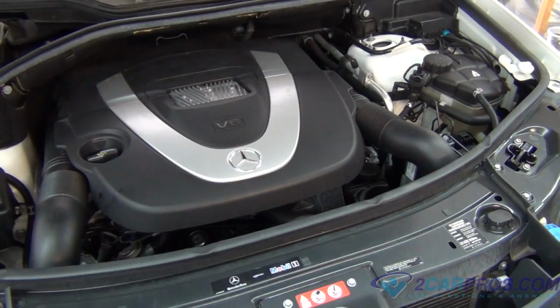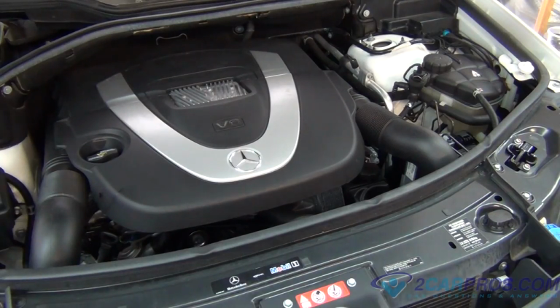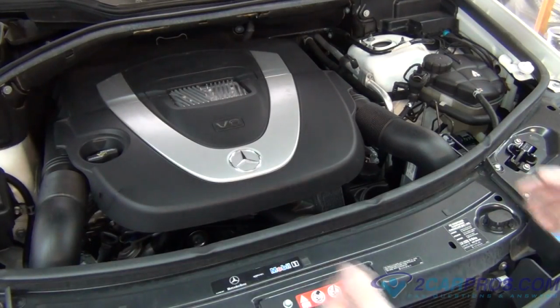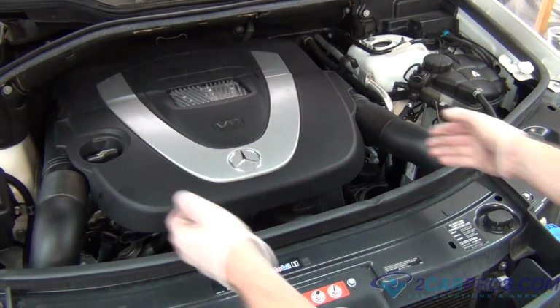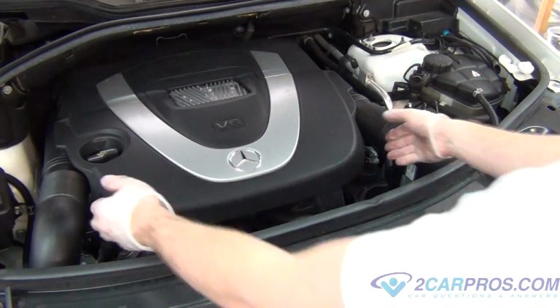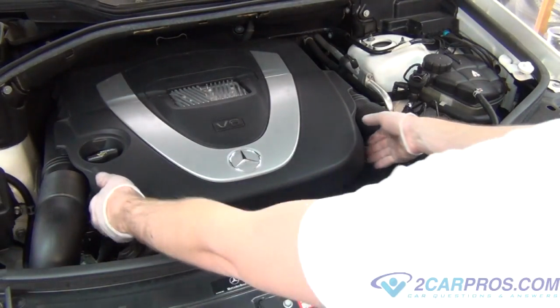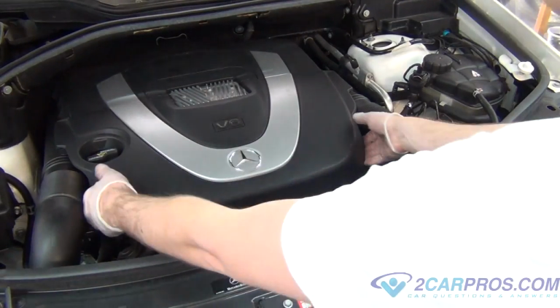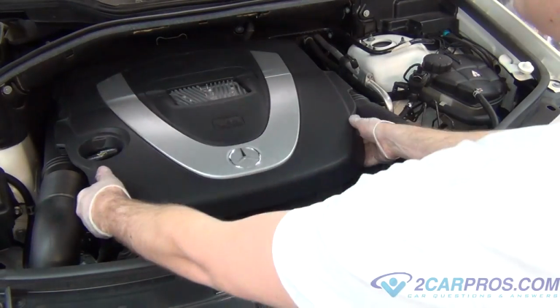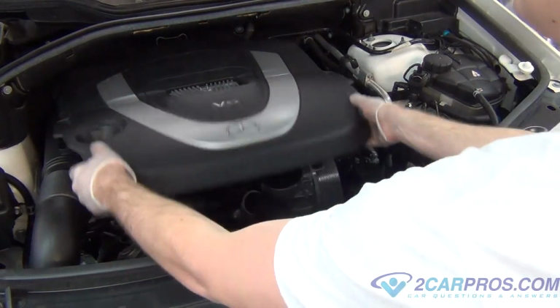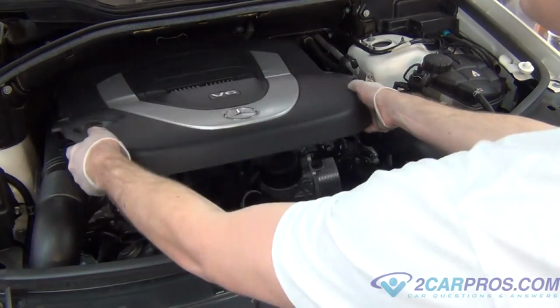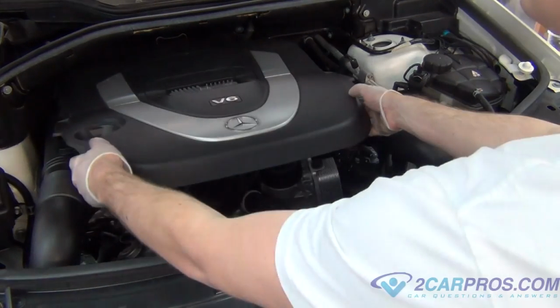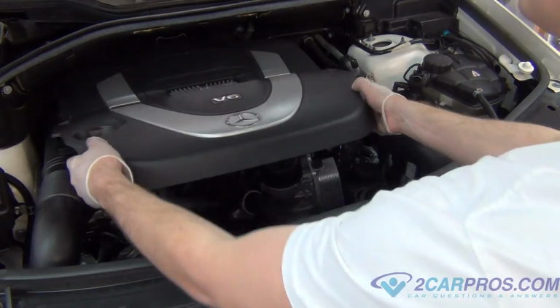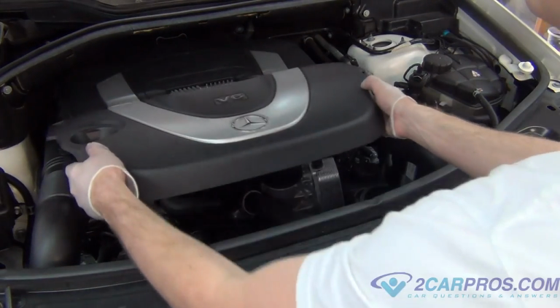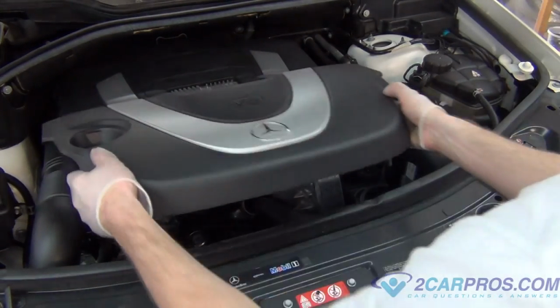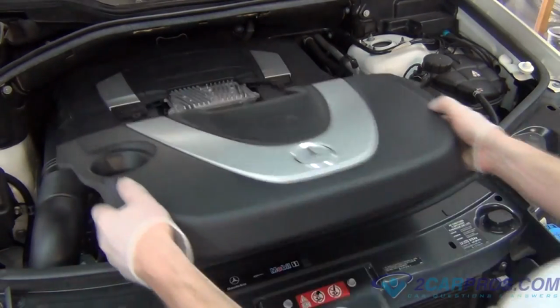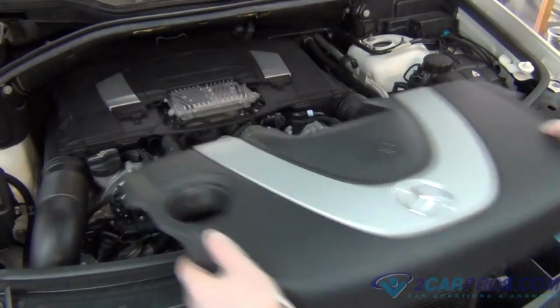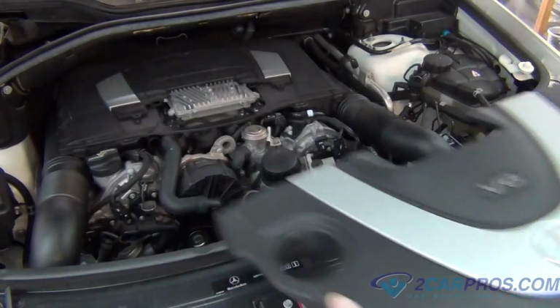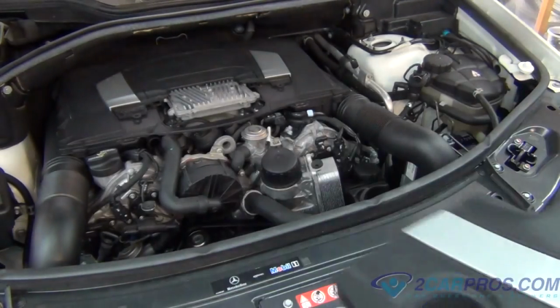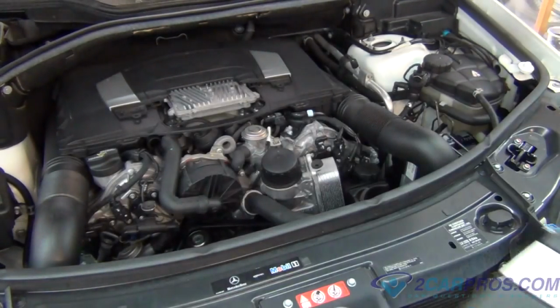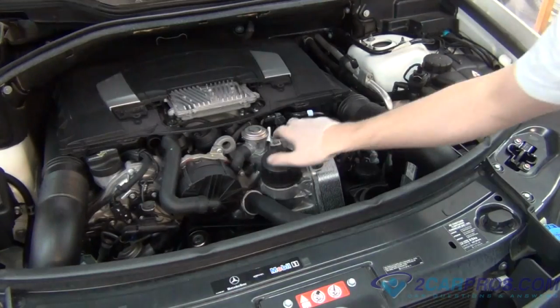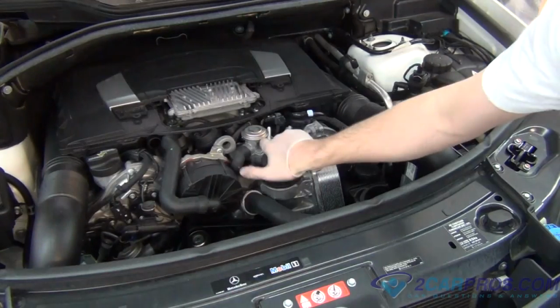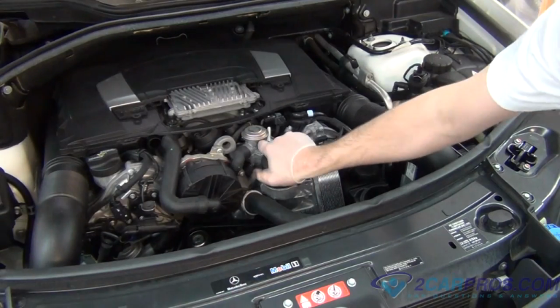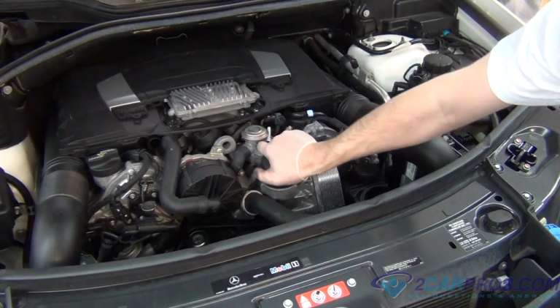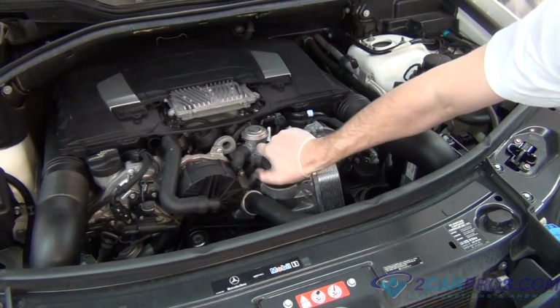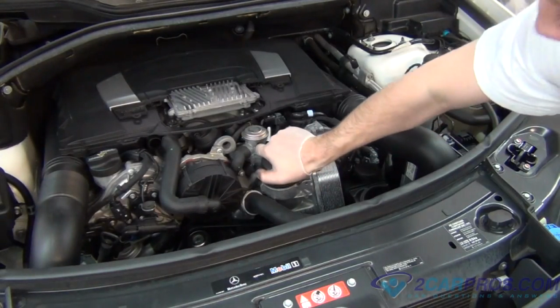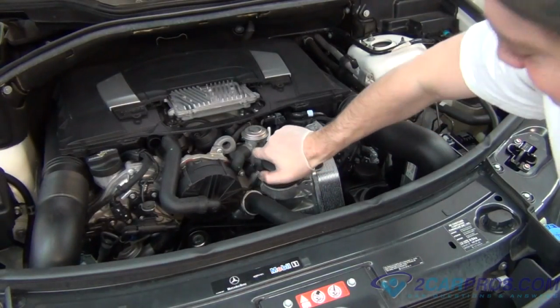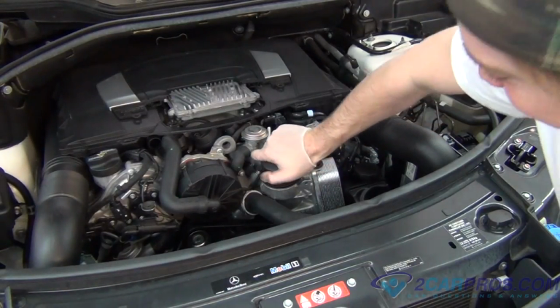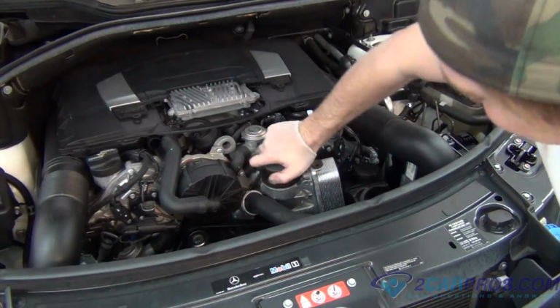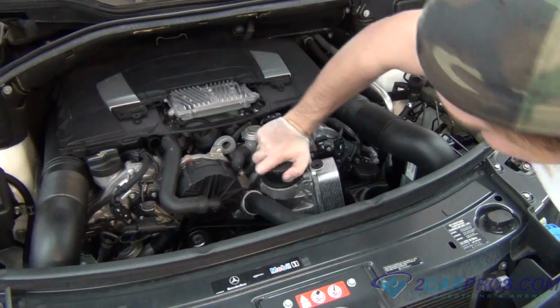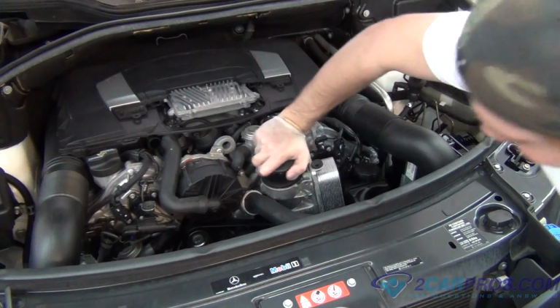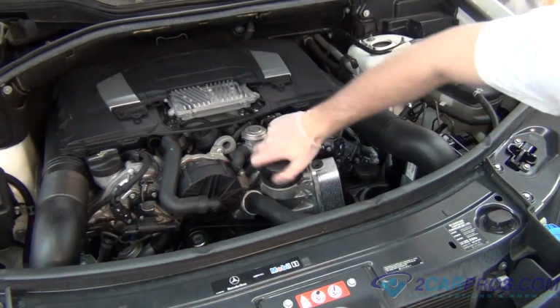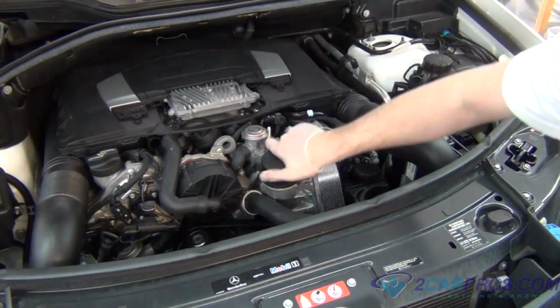Next, we're going to remove the plastic cover piece on top of the engine and then remove the oil filter assembly.